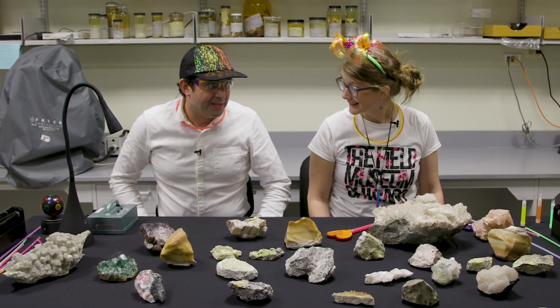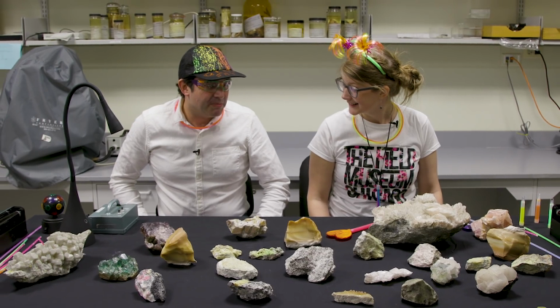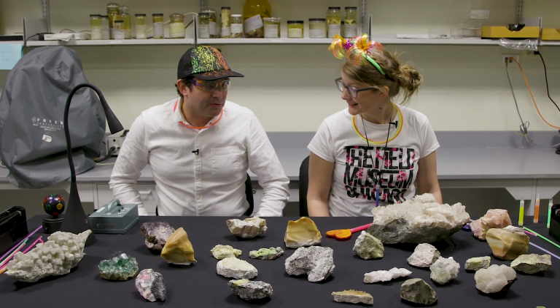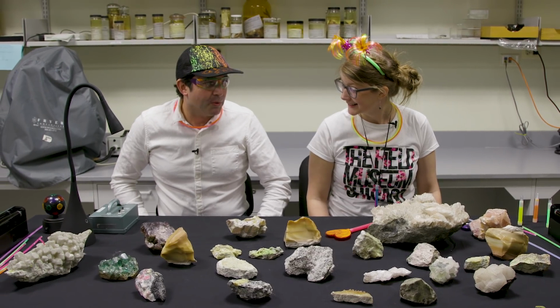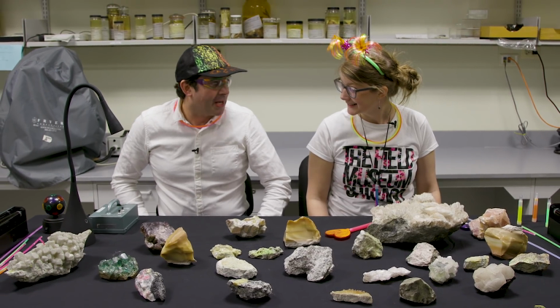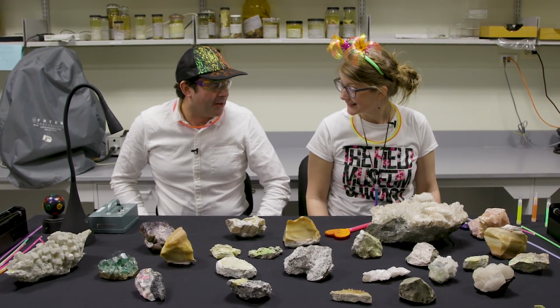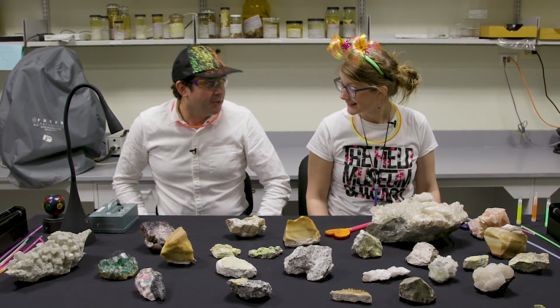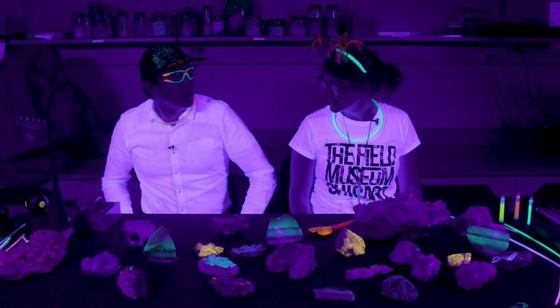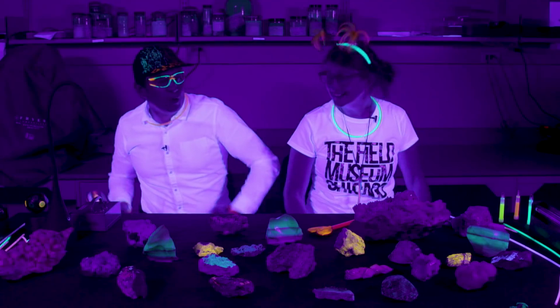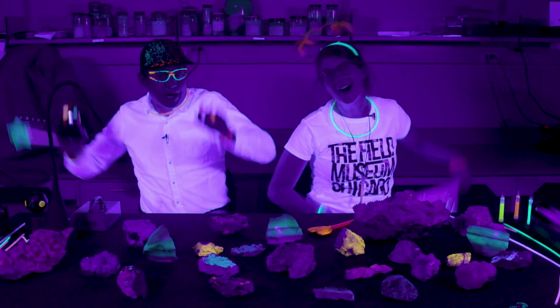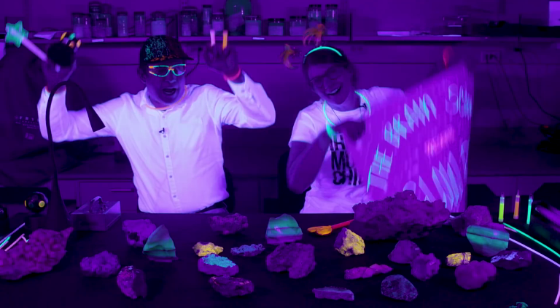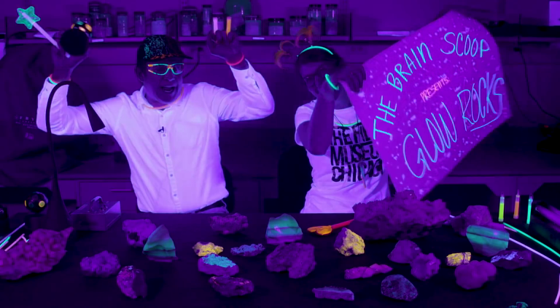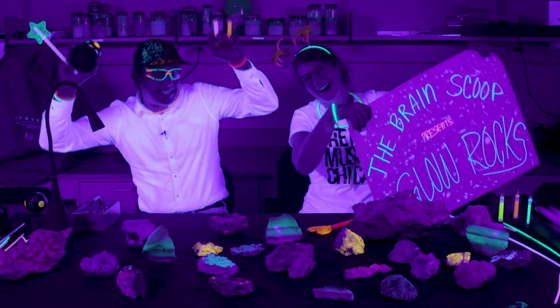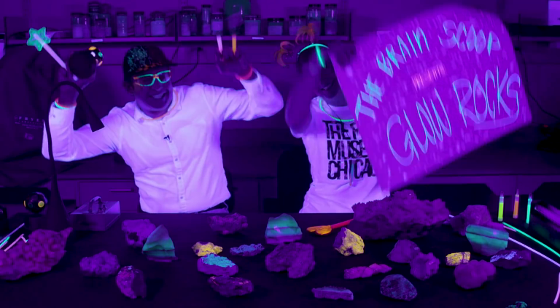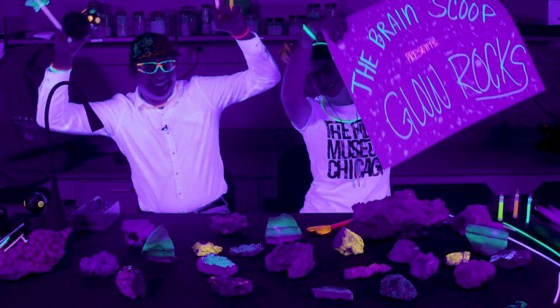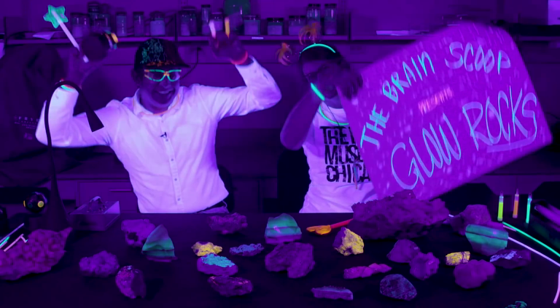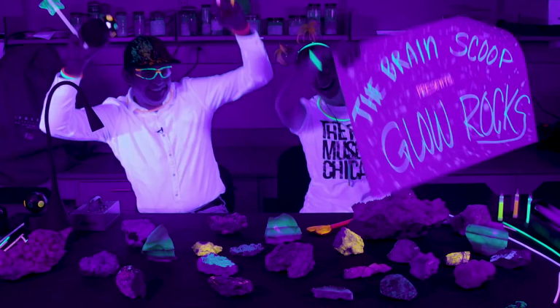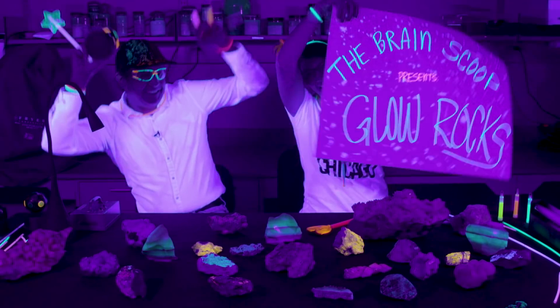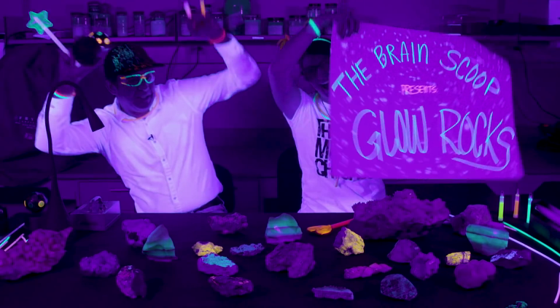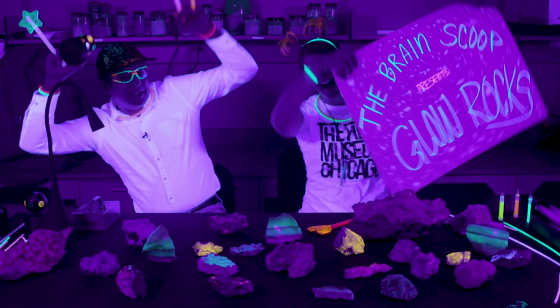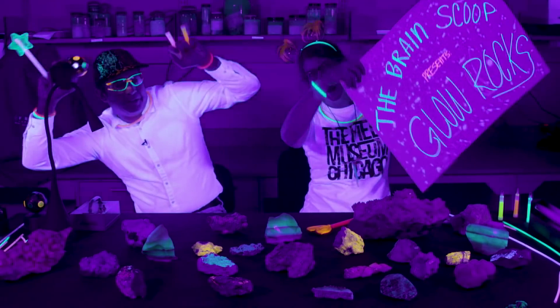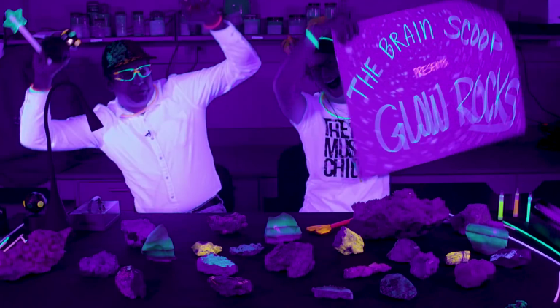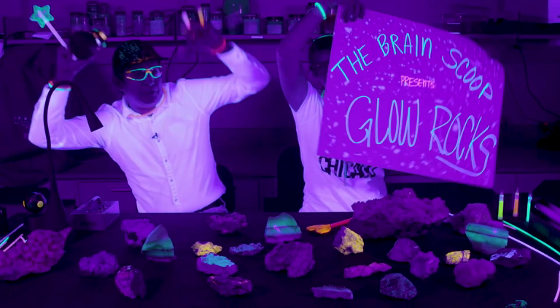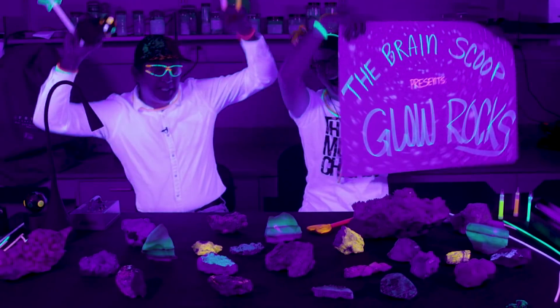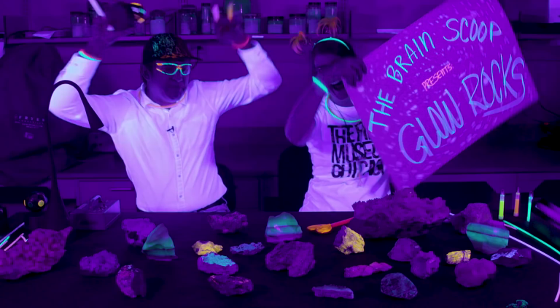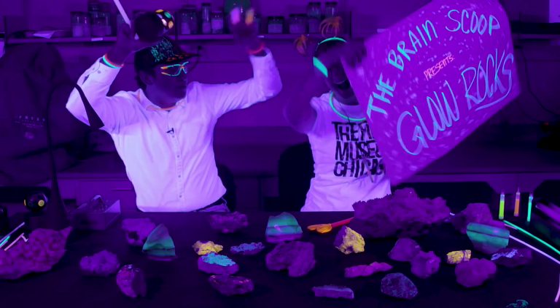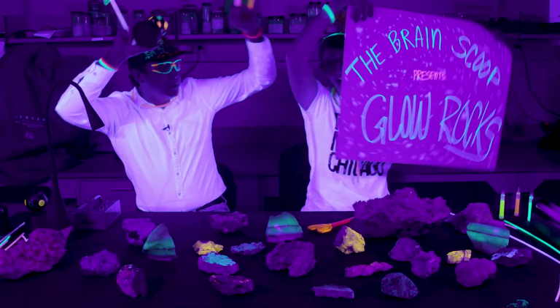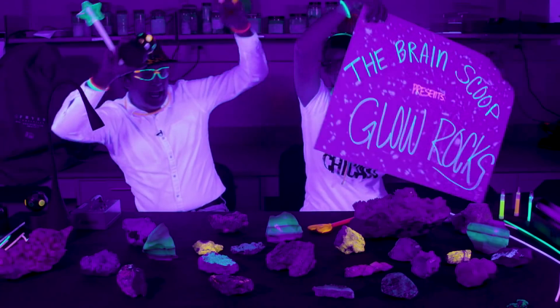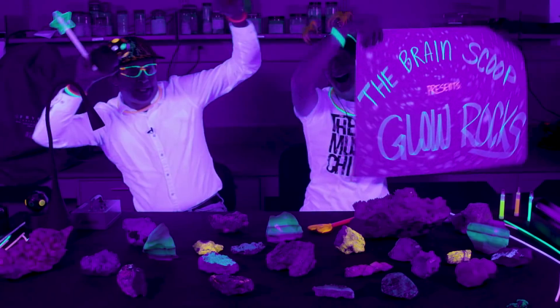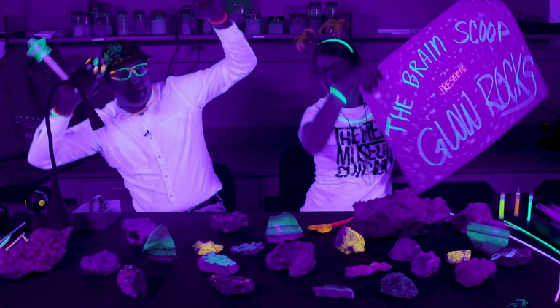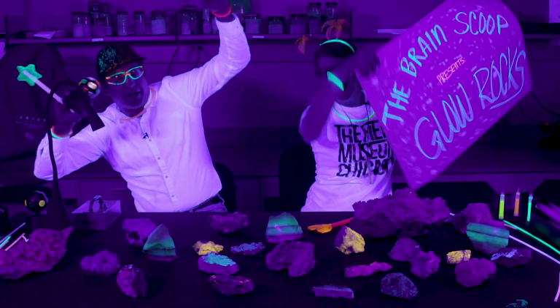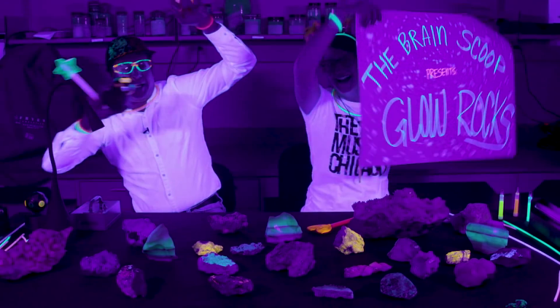These minerals are fluorescent! Fluorescent mineral dance party.